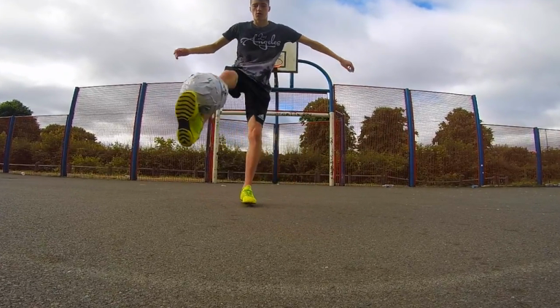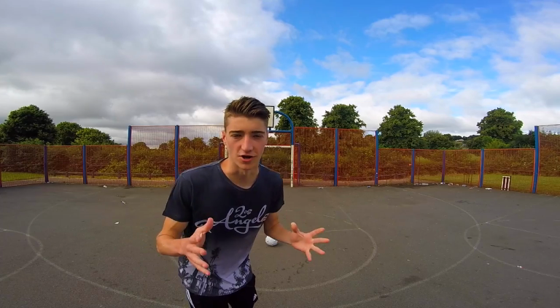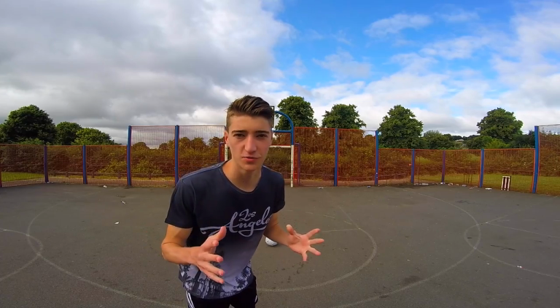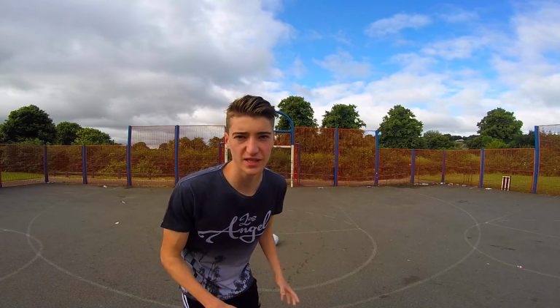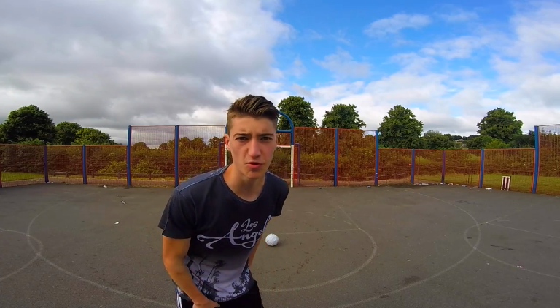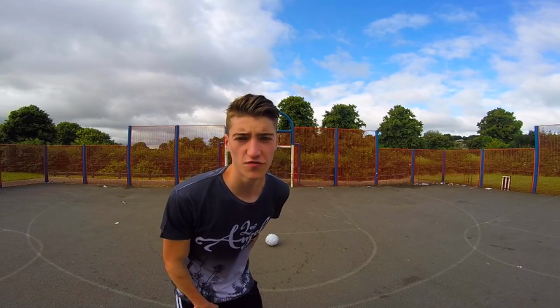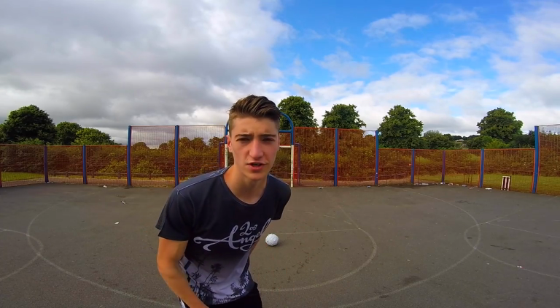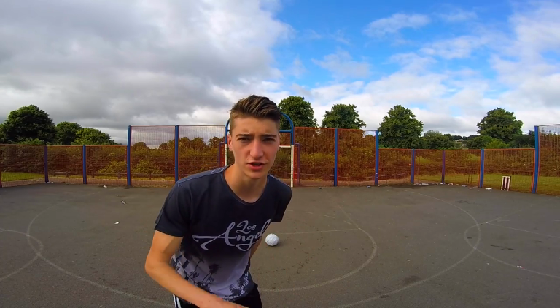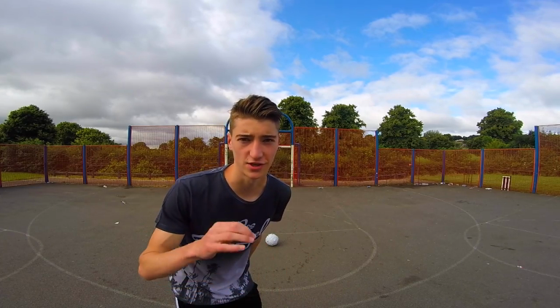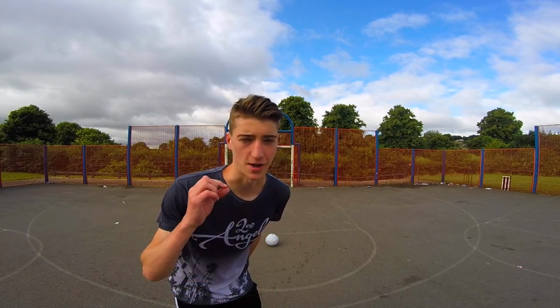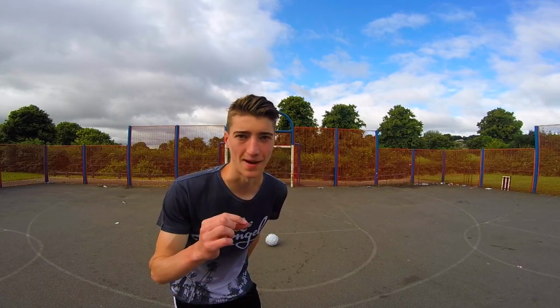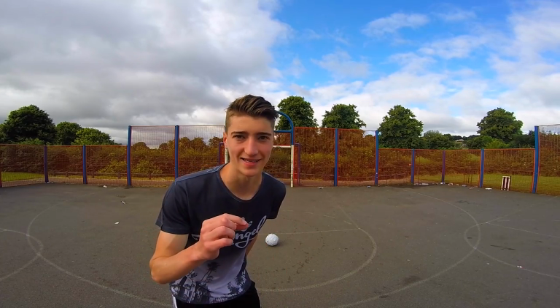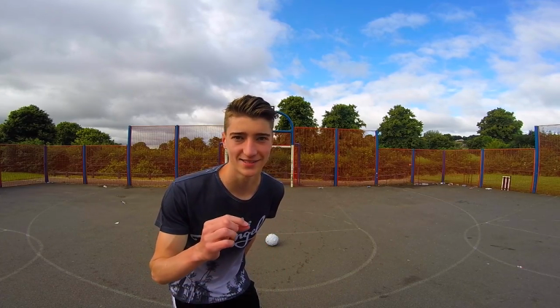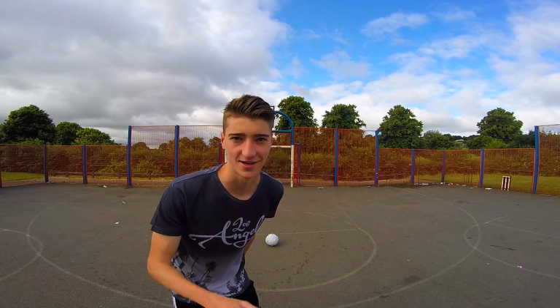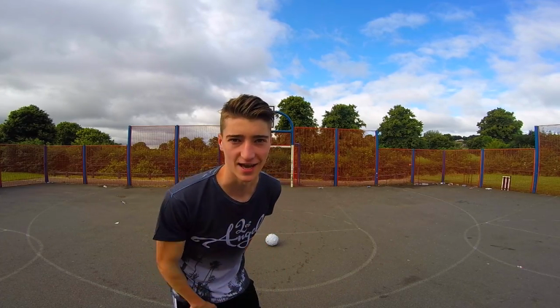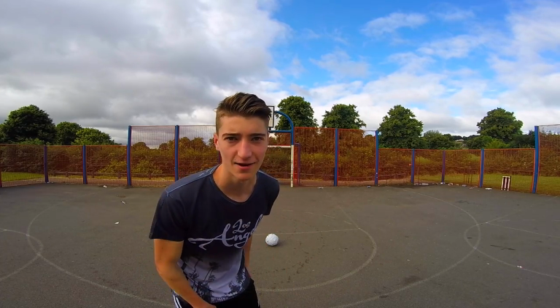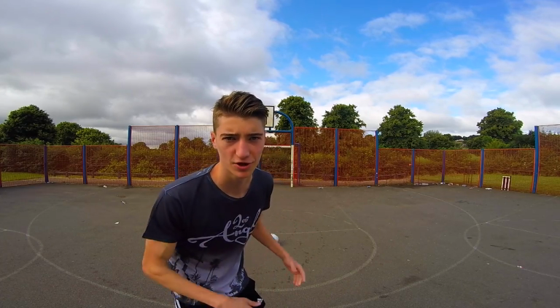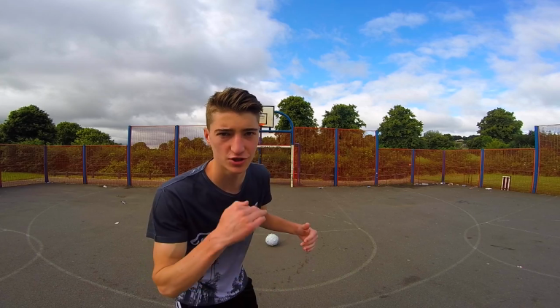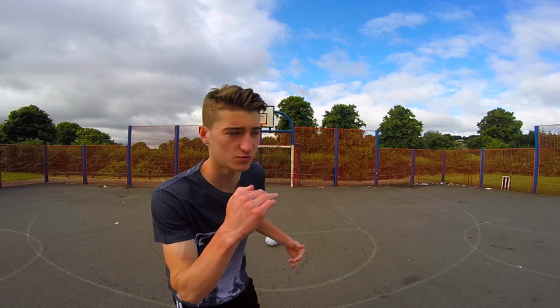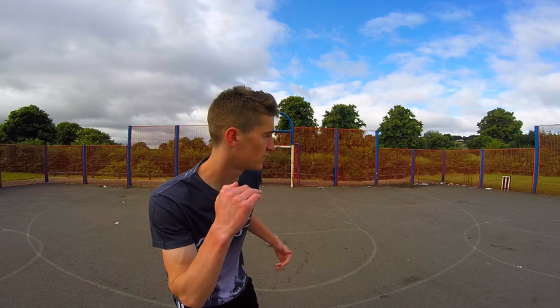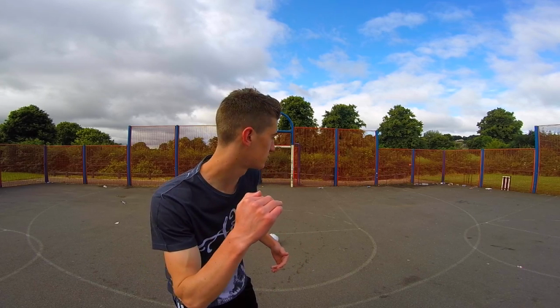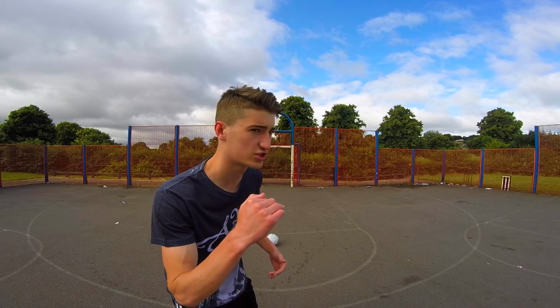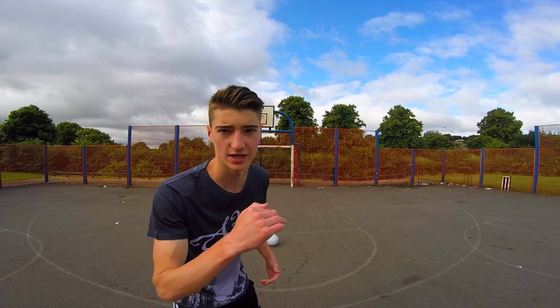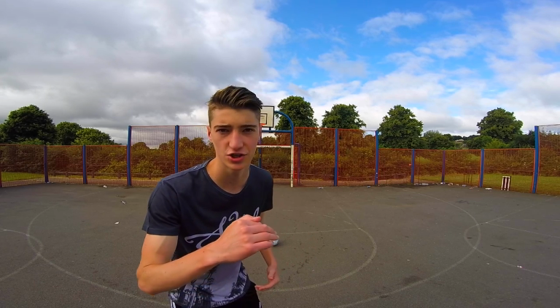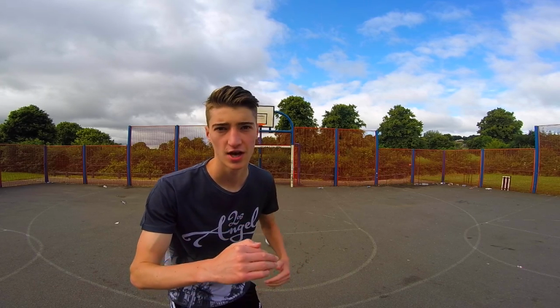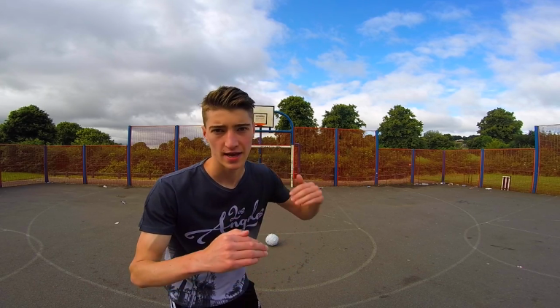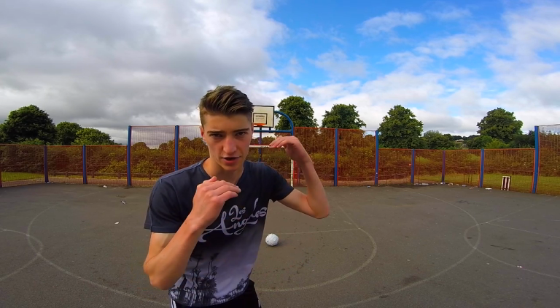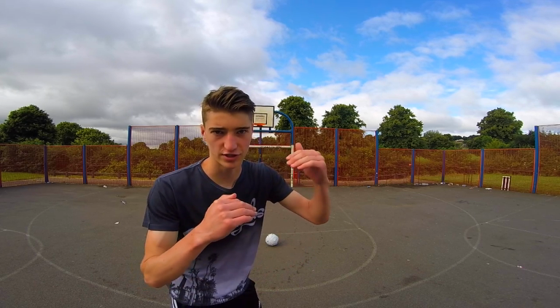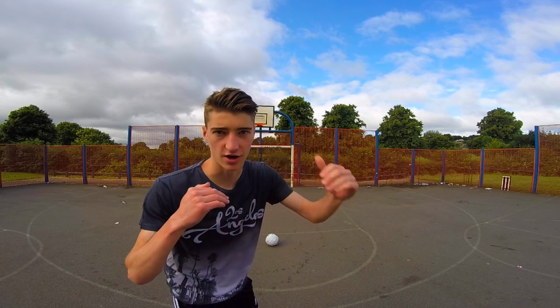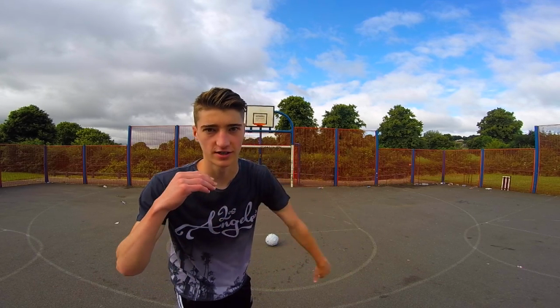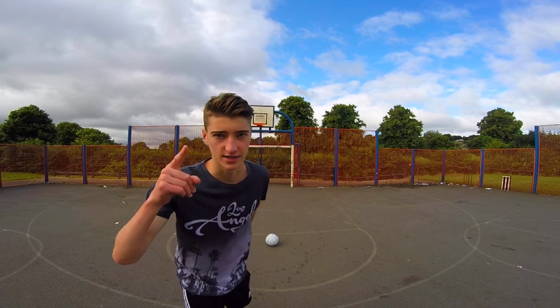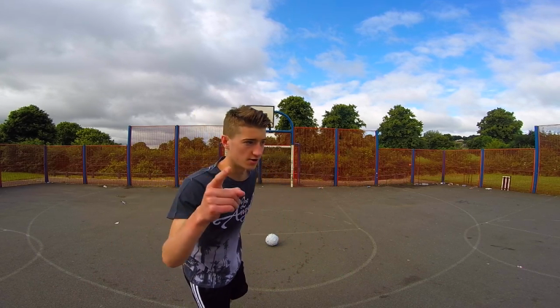All right, so with this ball the first touch is like amazing, so we're going to do a first touch challenge. Increase the heights. Let's go.